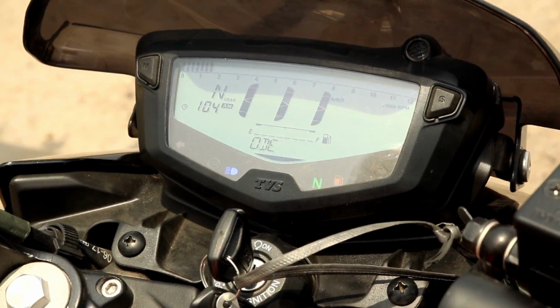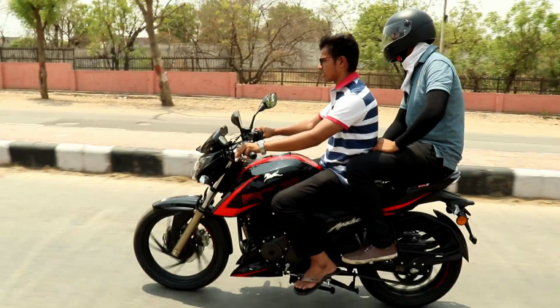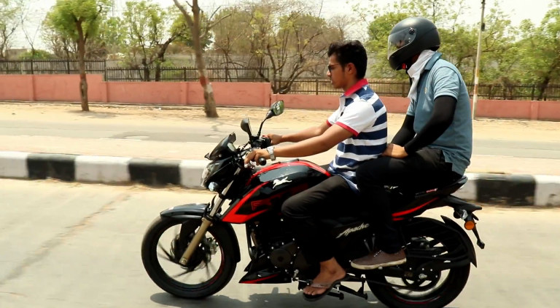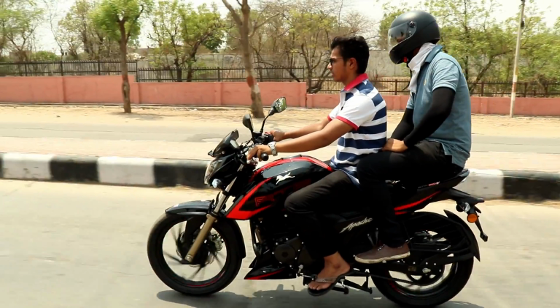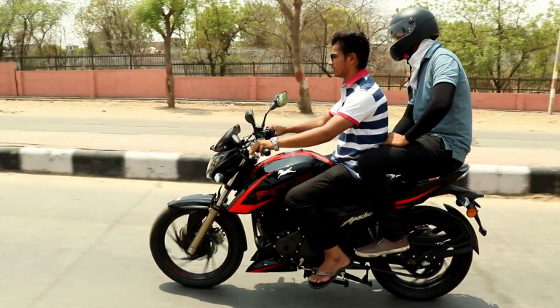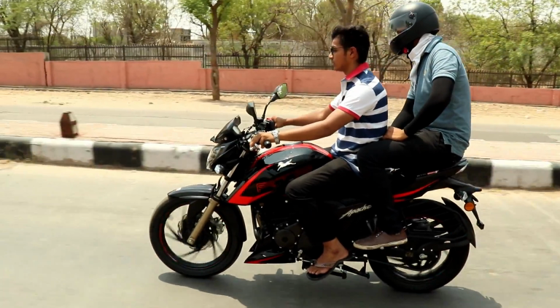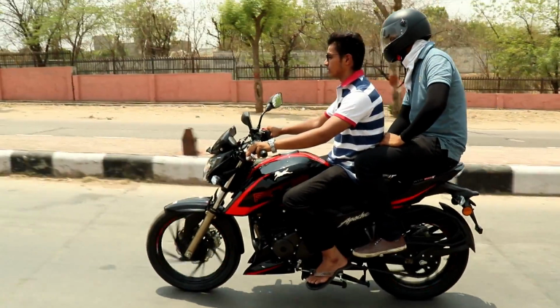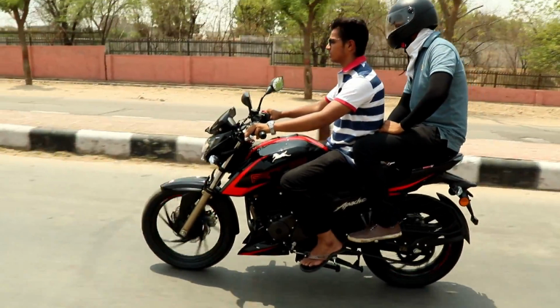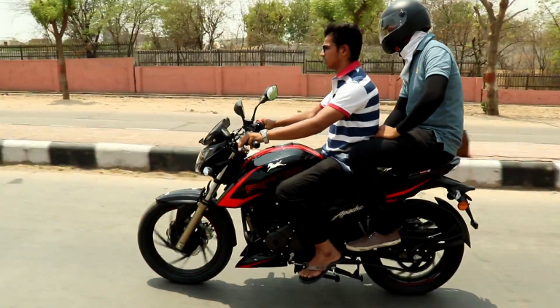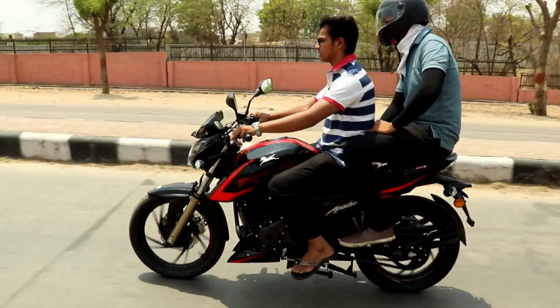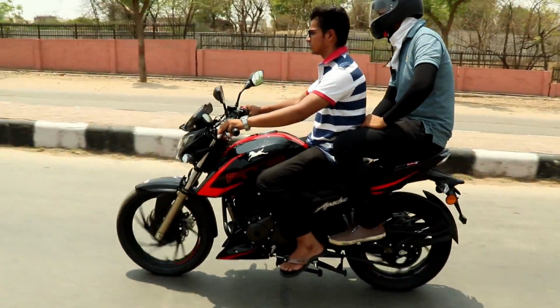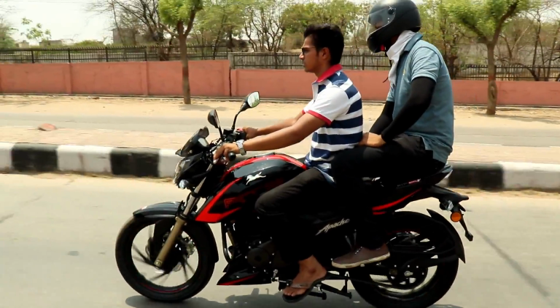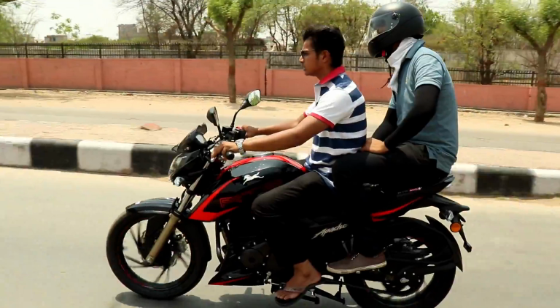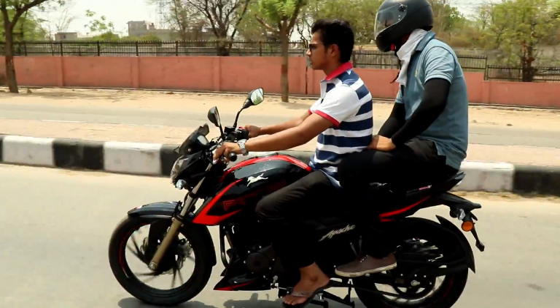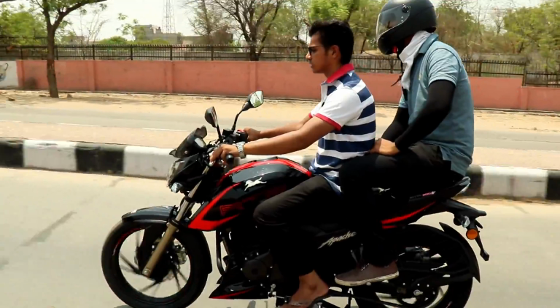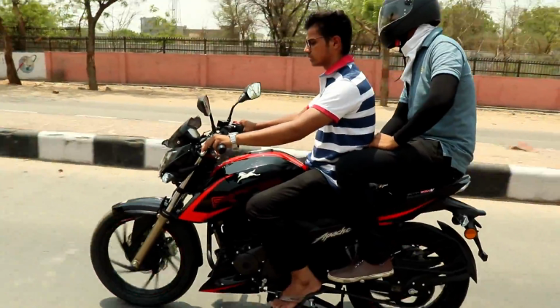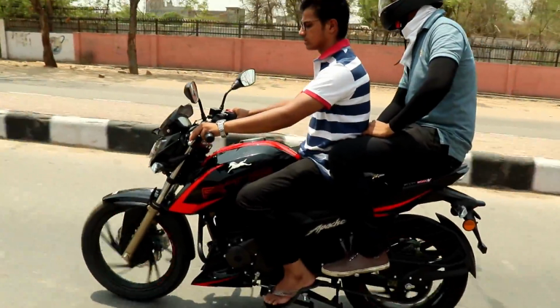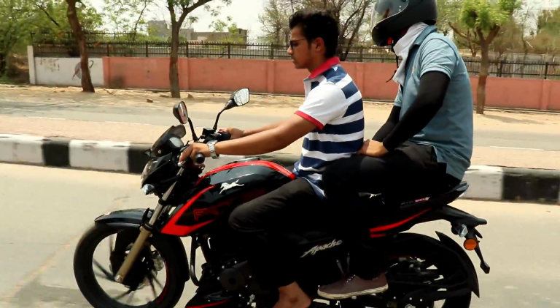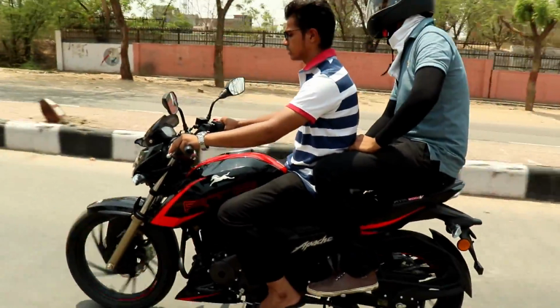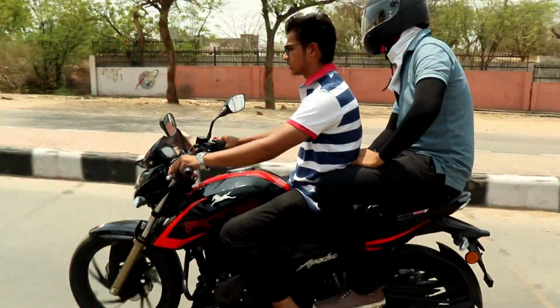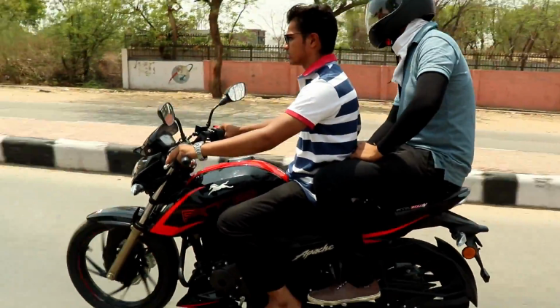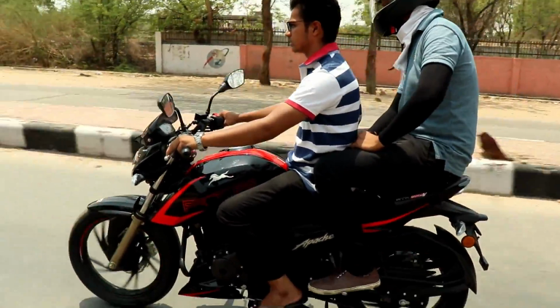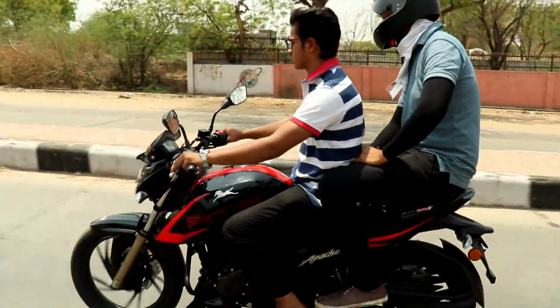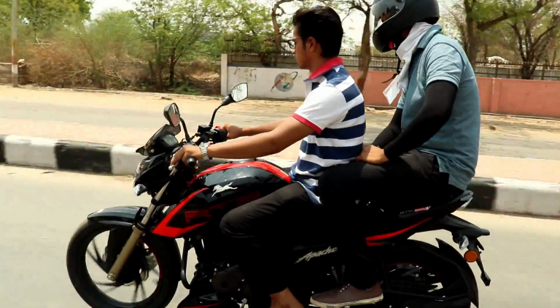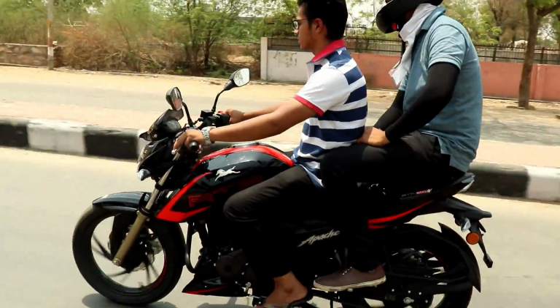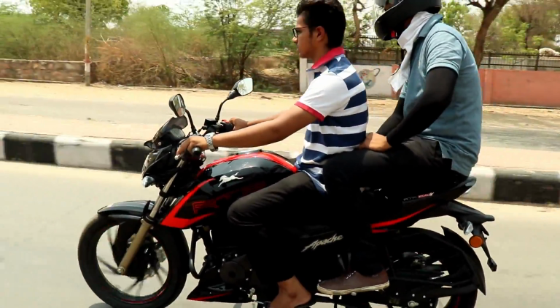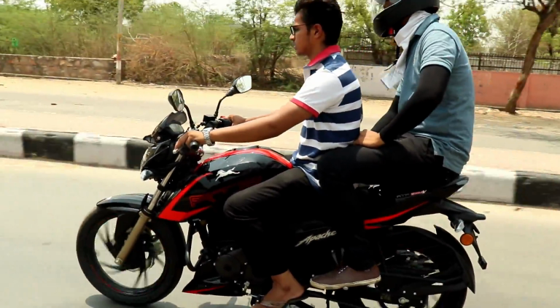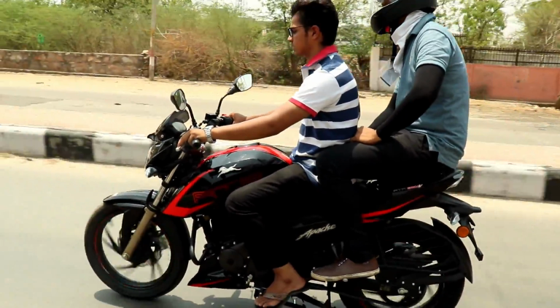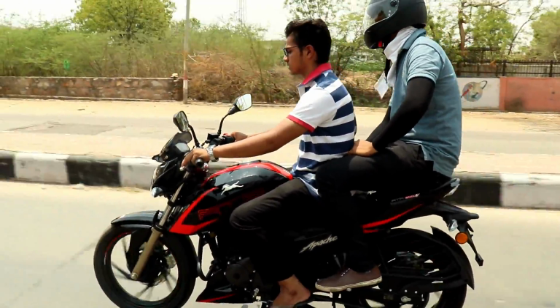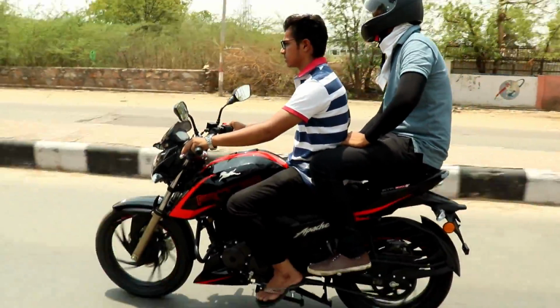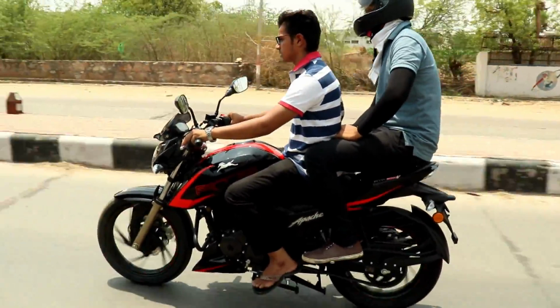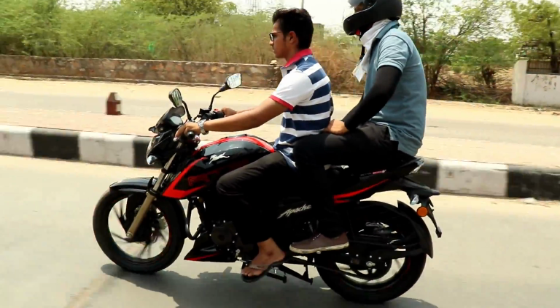Let's talk about the pillion. The pillion seat is very comfortable. We can do a comfortable ride on the long route.